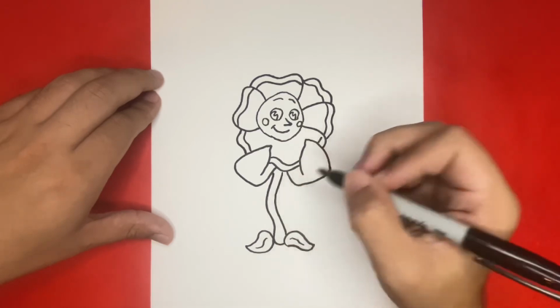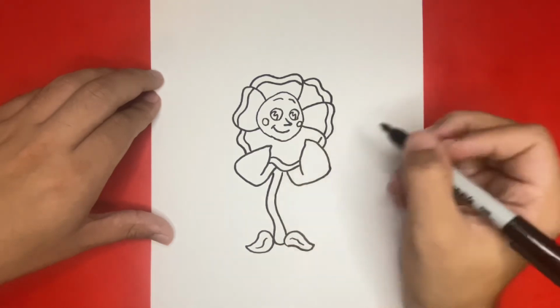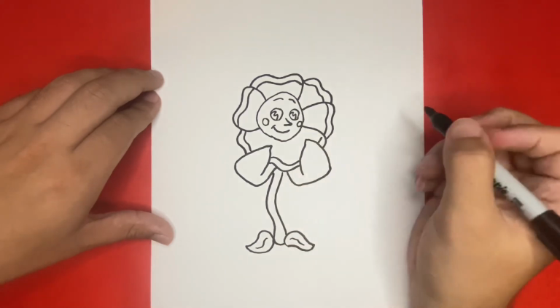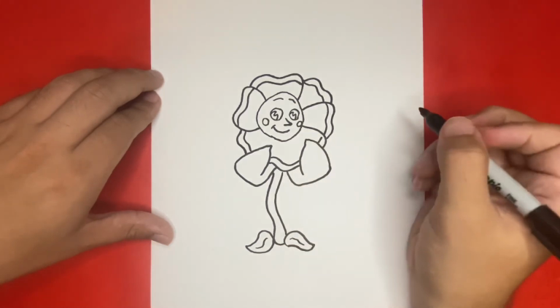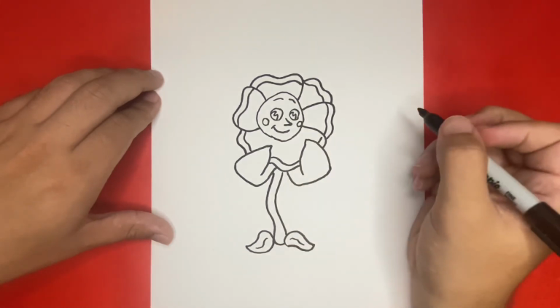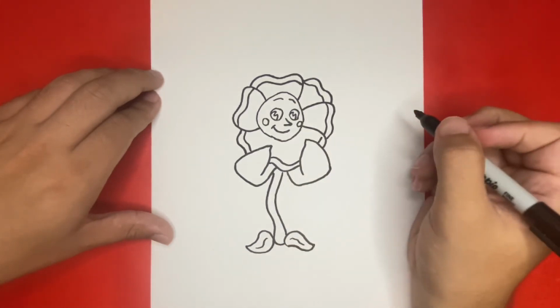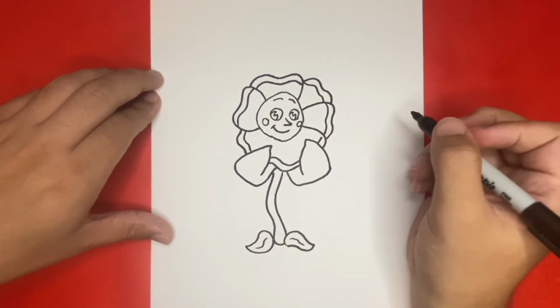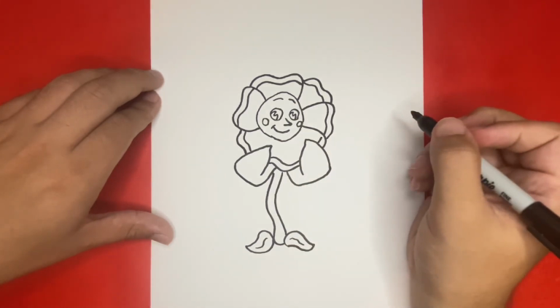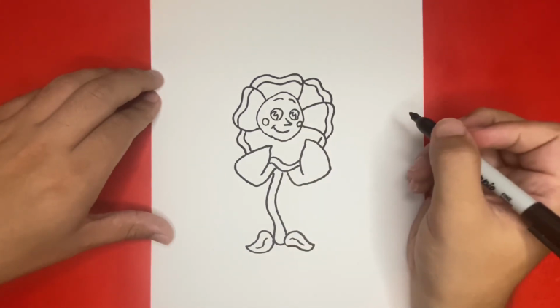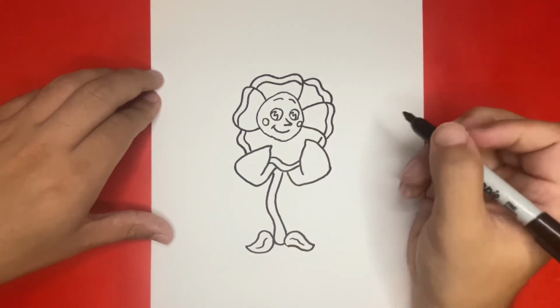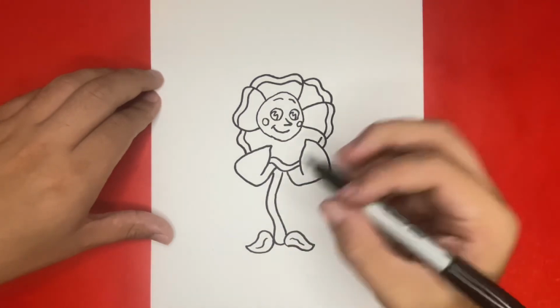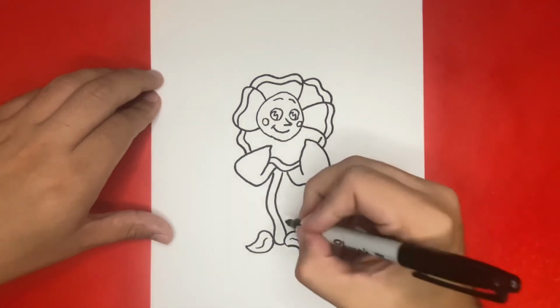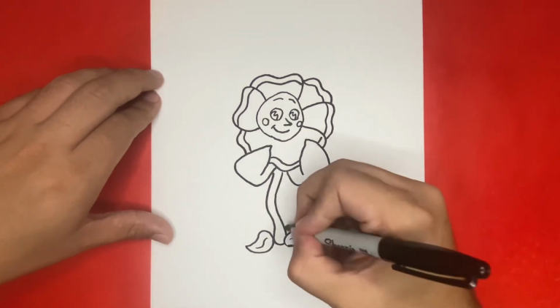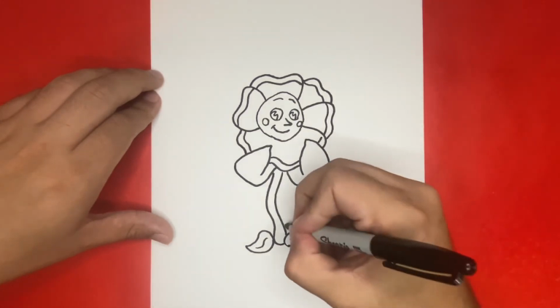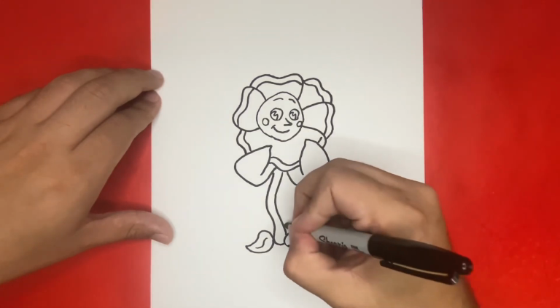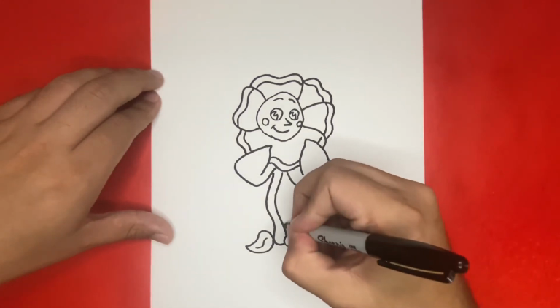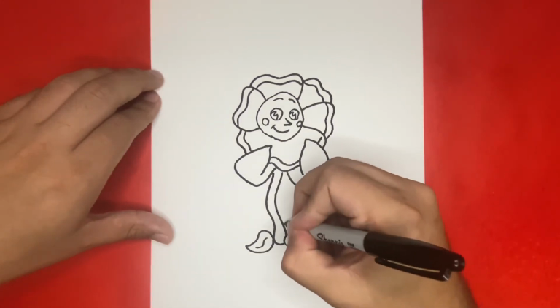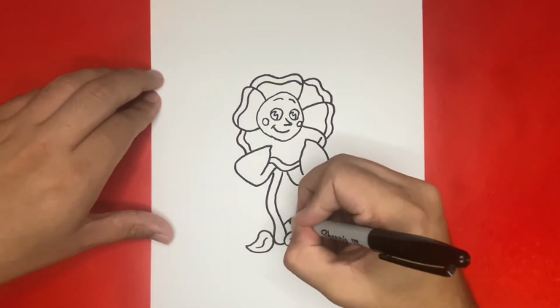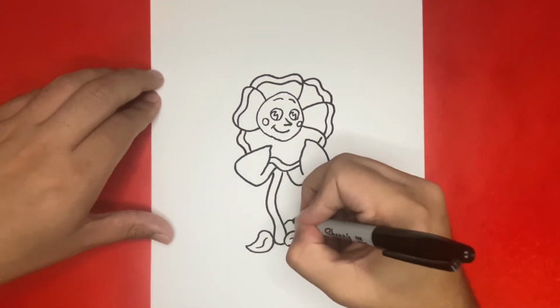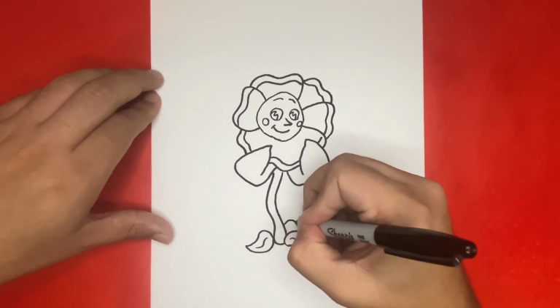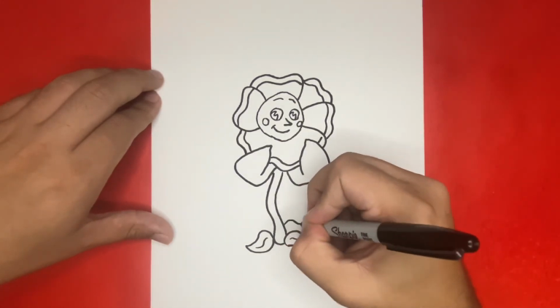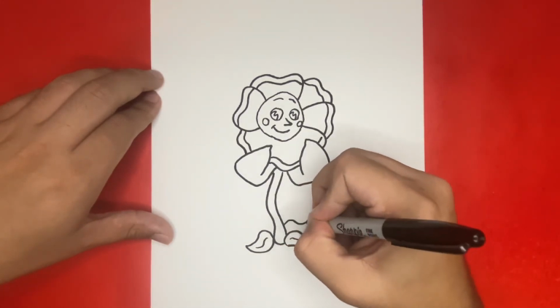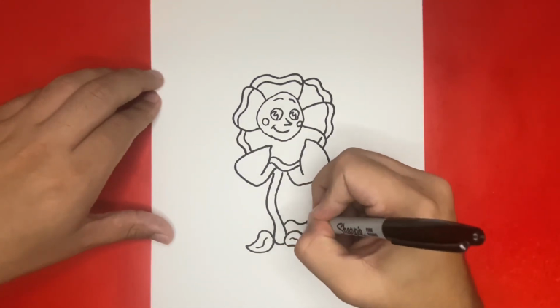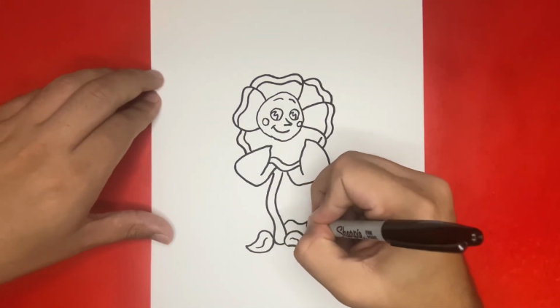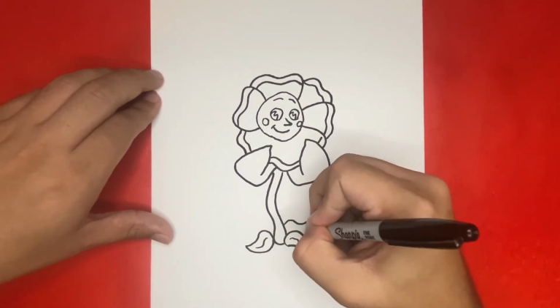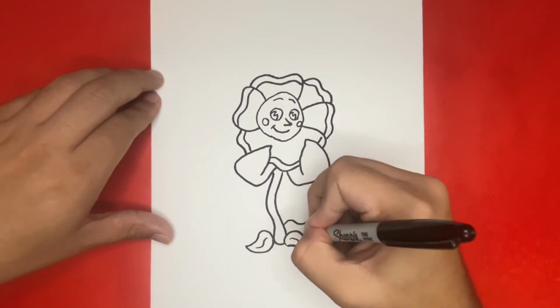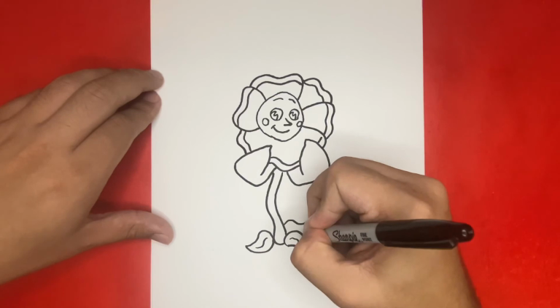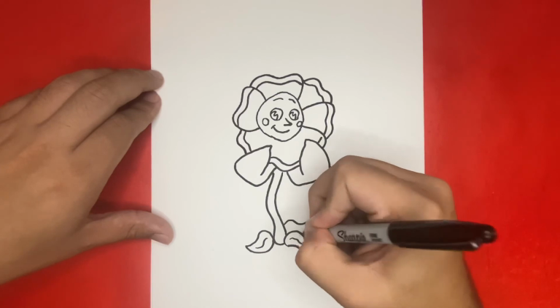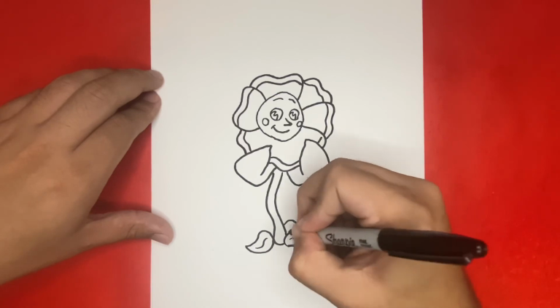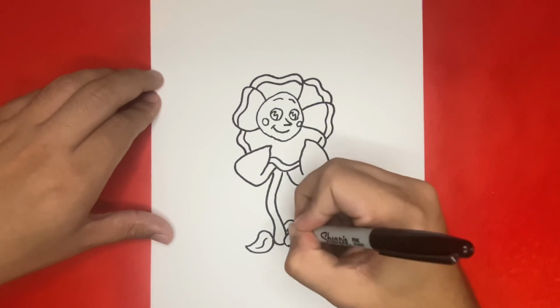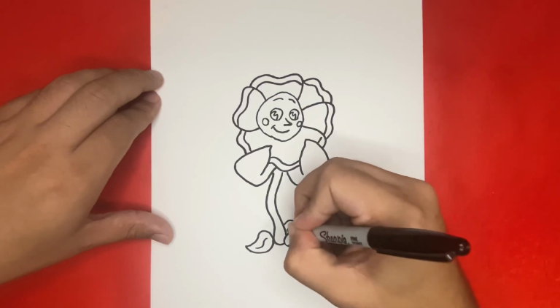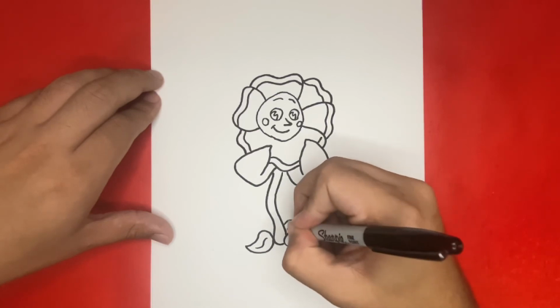Now last but not least, we're going to want to draw two more leaves for the feet right above the ones that we previously made together.